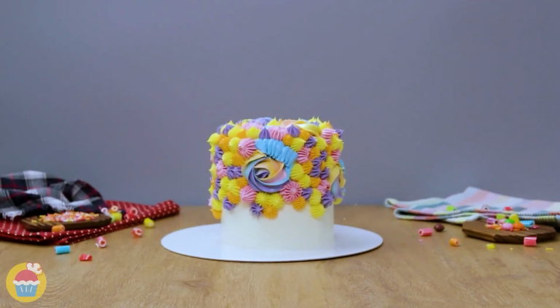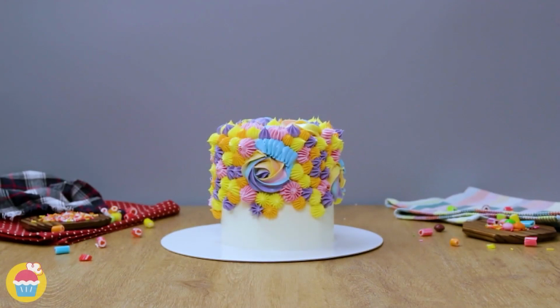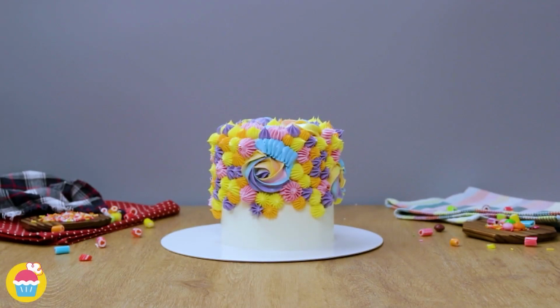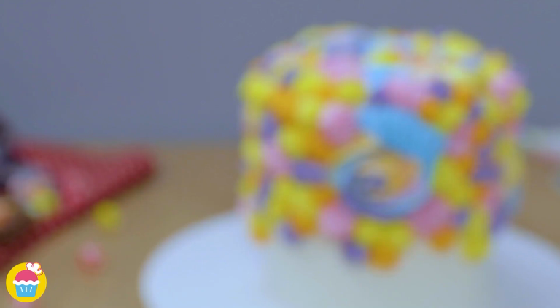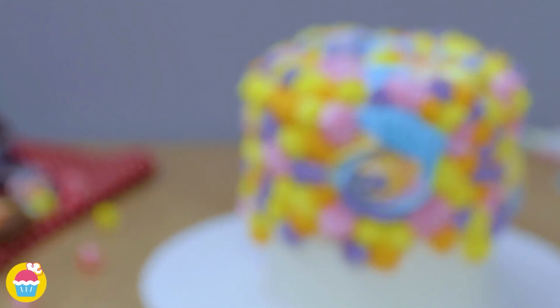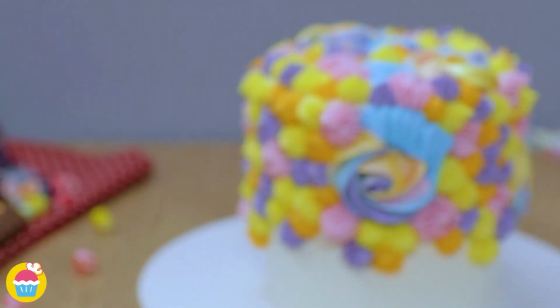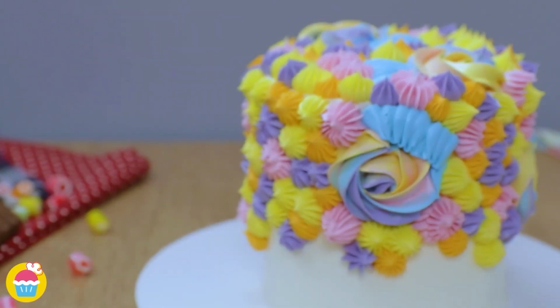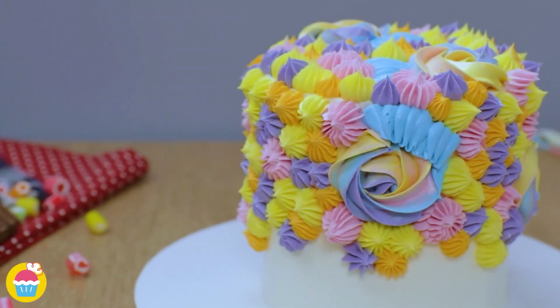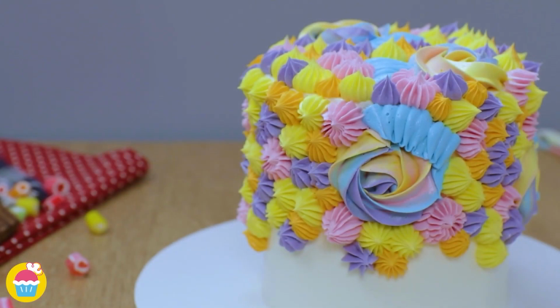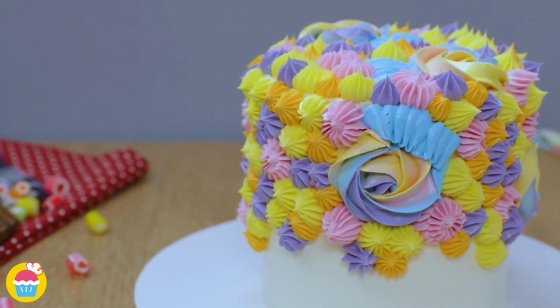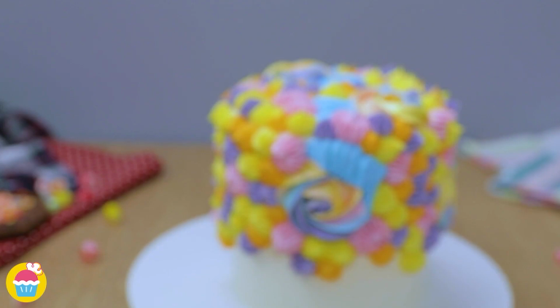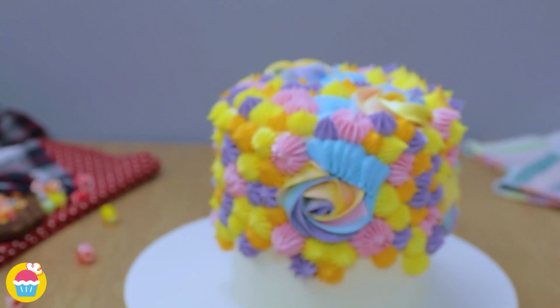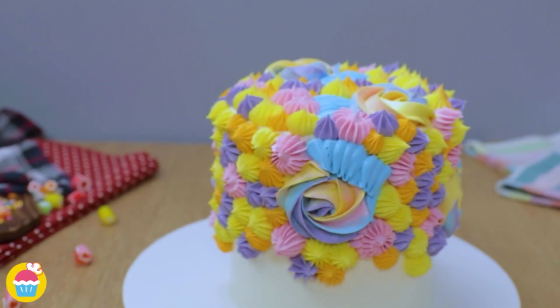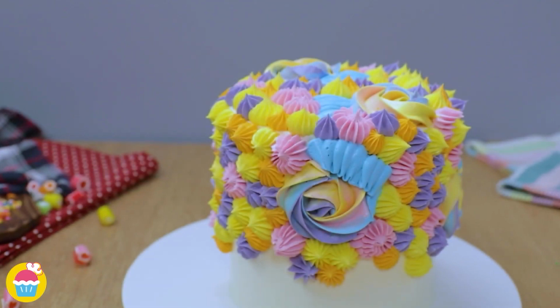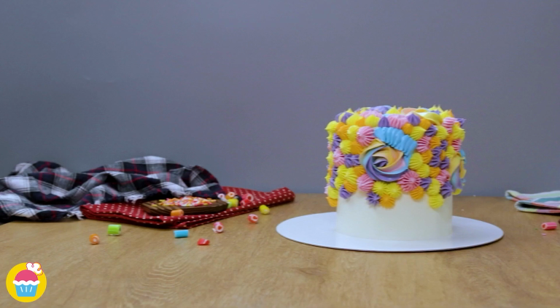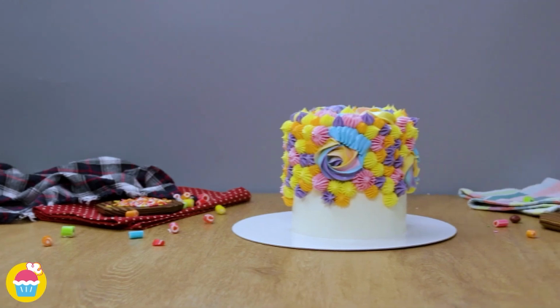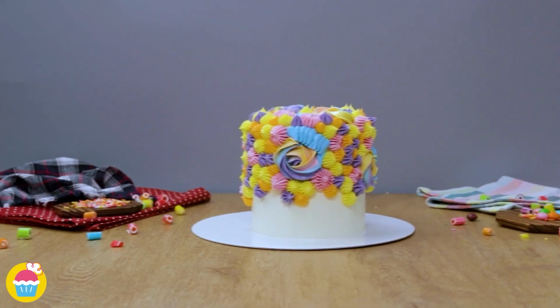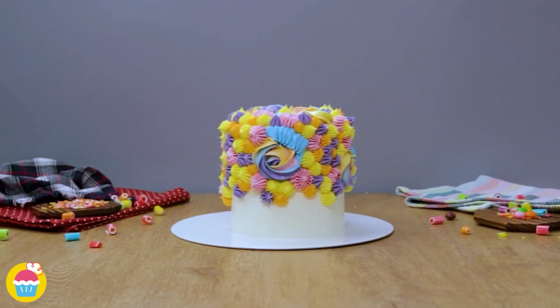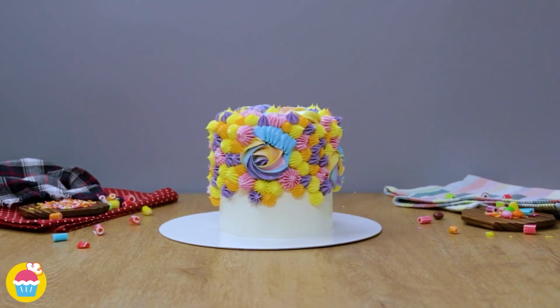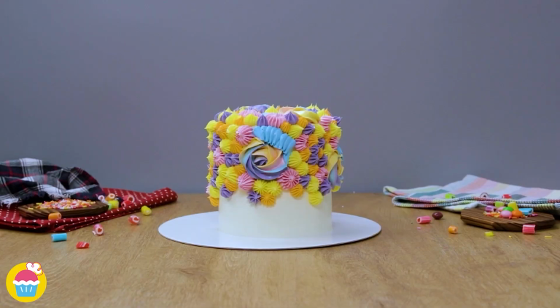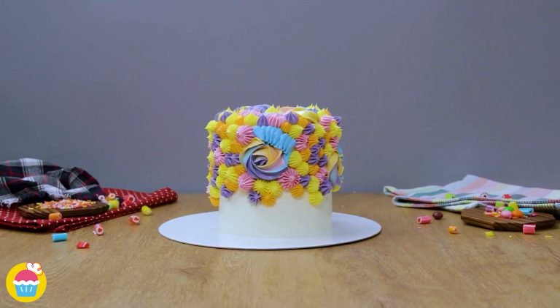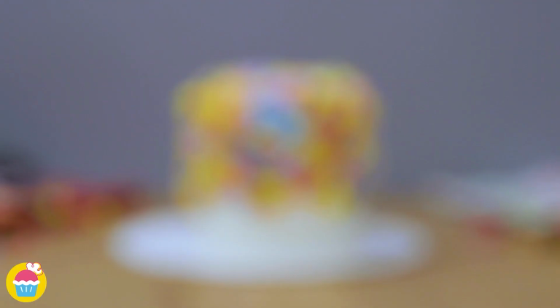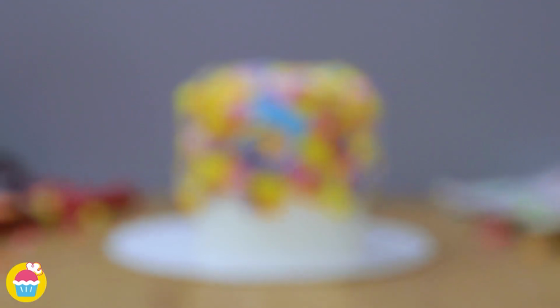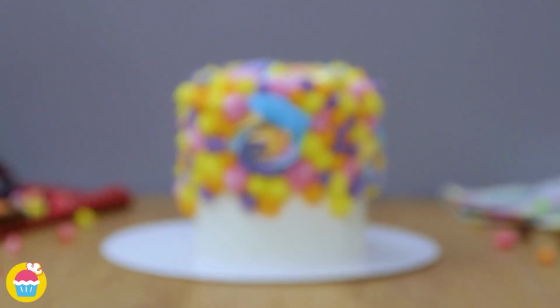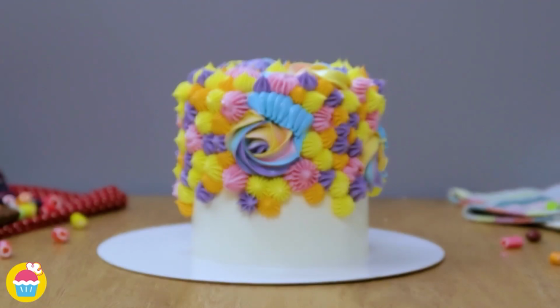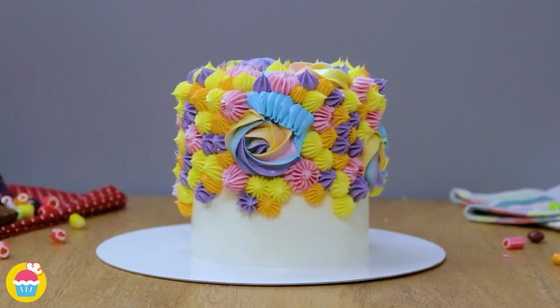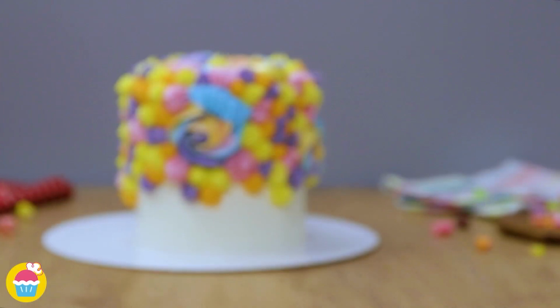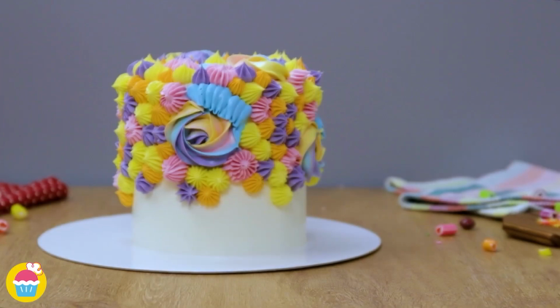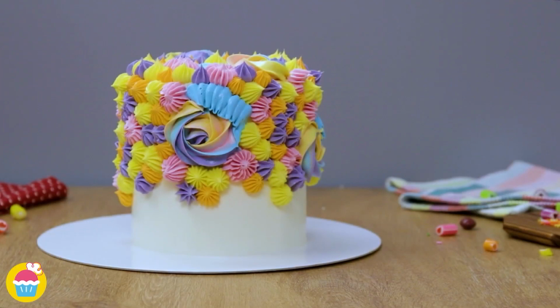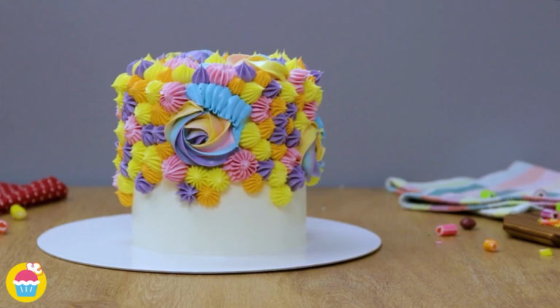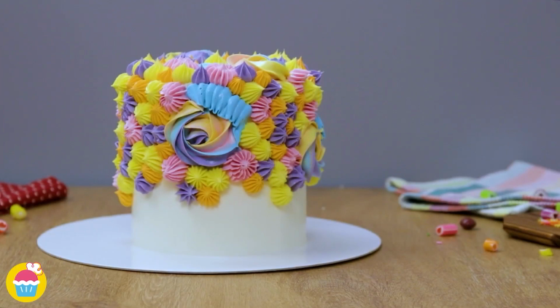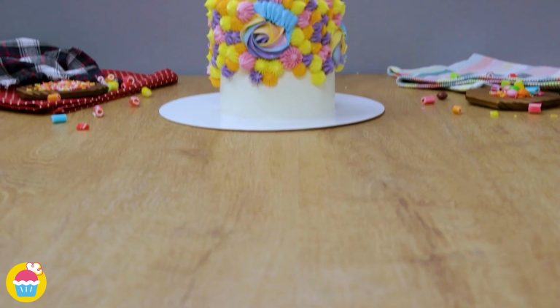One of my favorites — candy surprise cake. I love this cake because it's got candies in it.